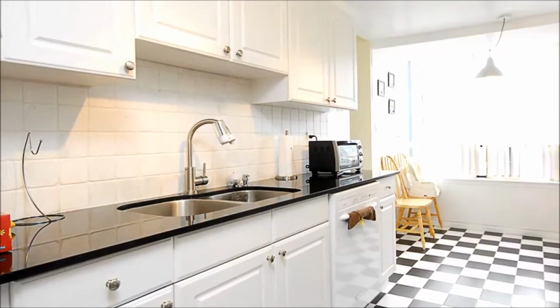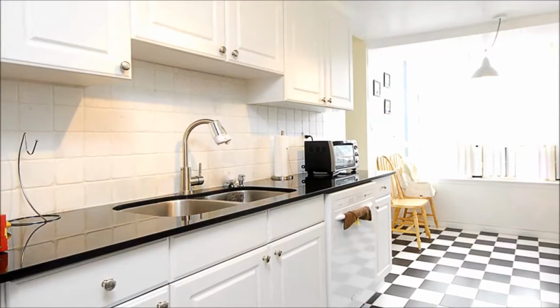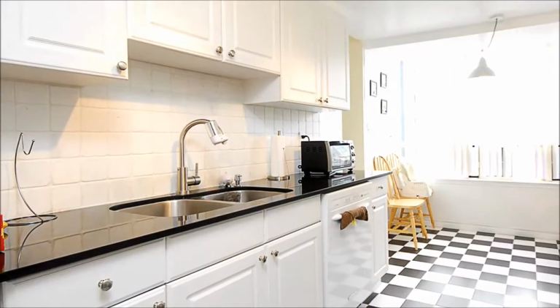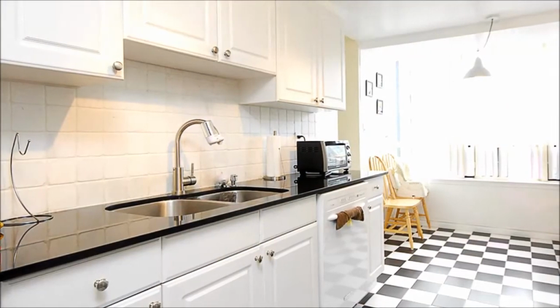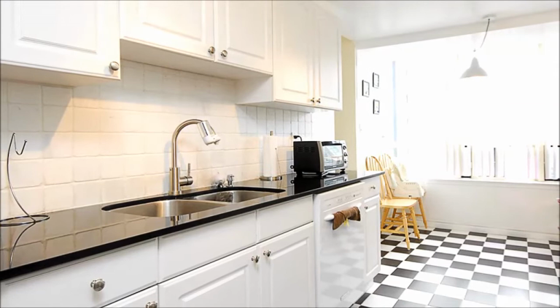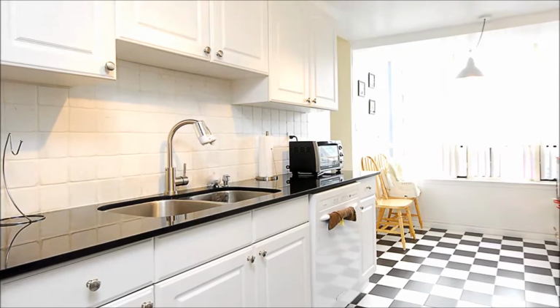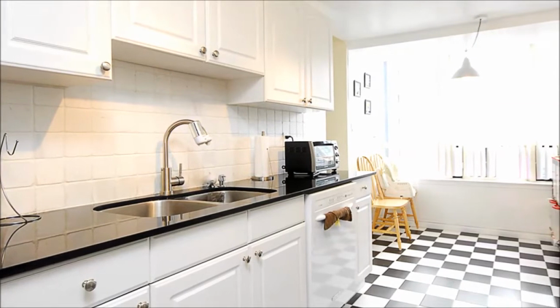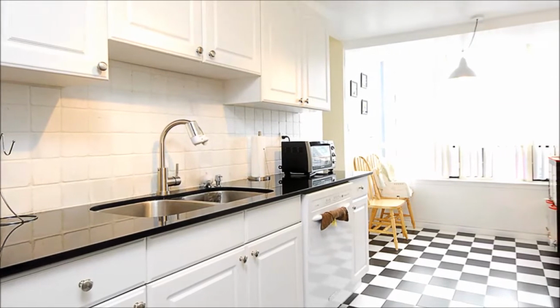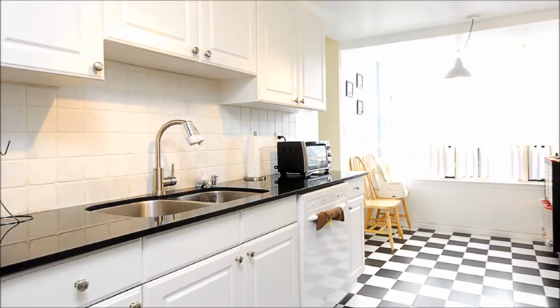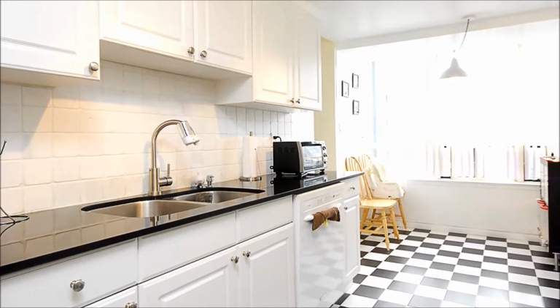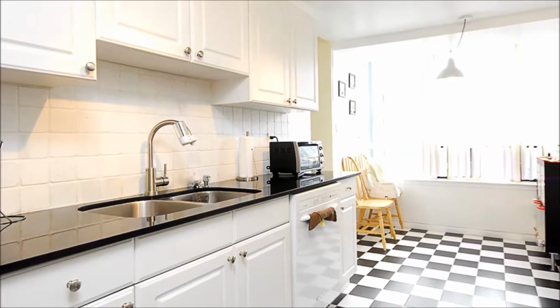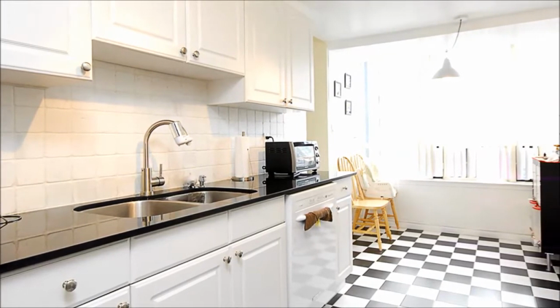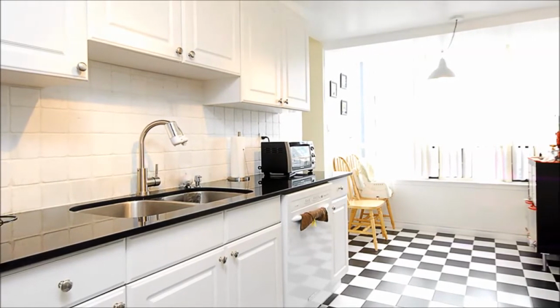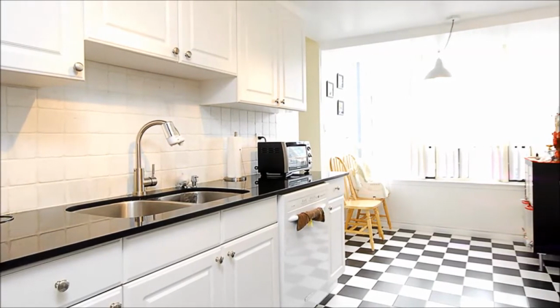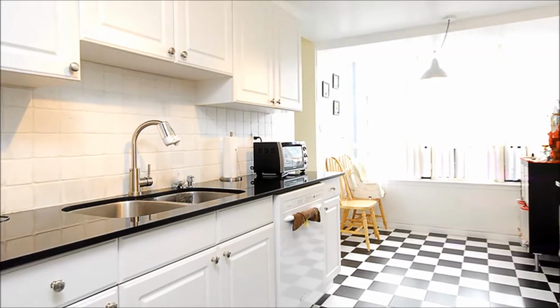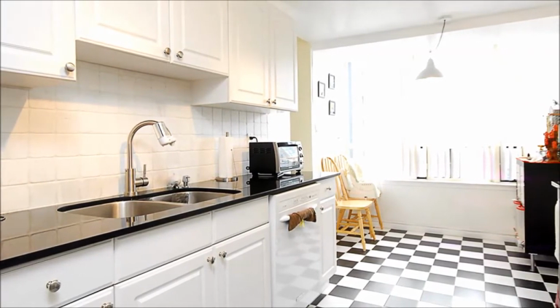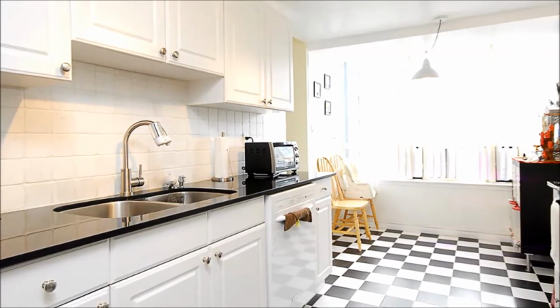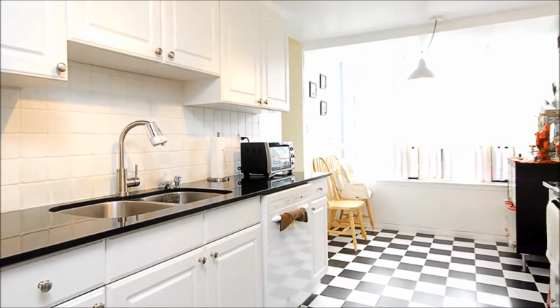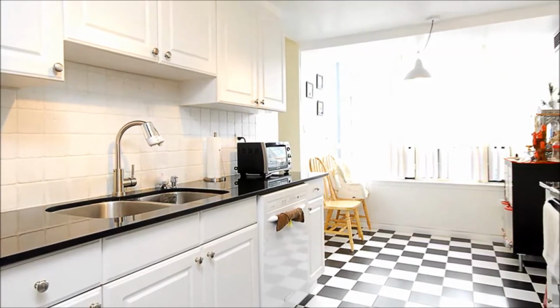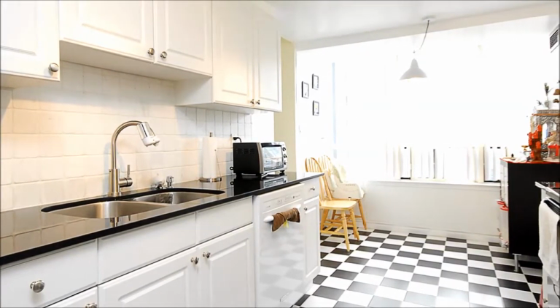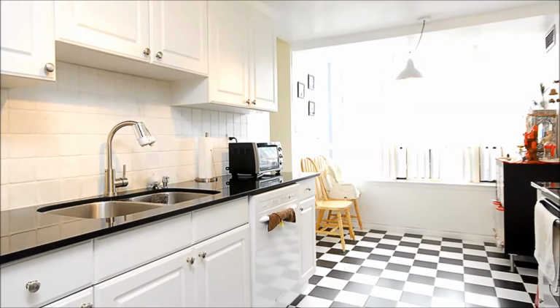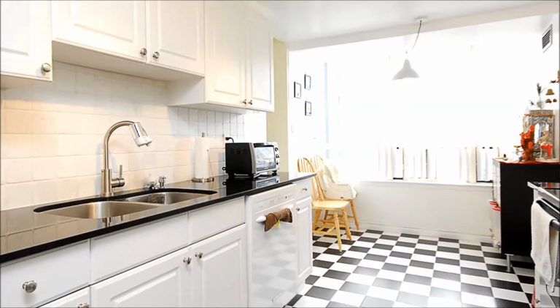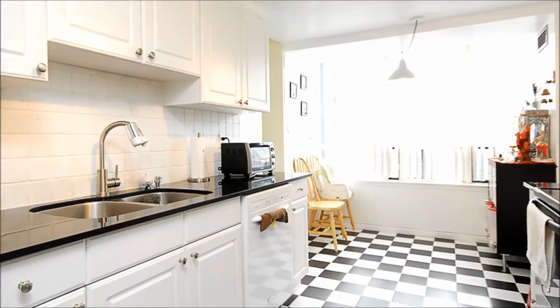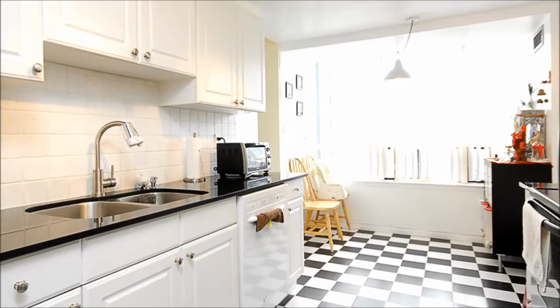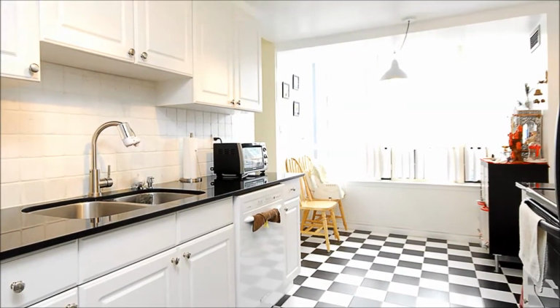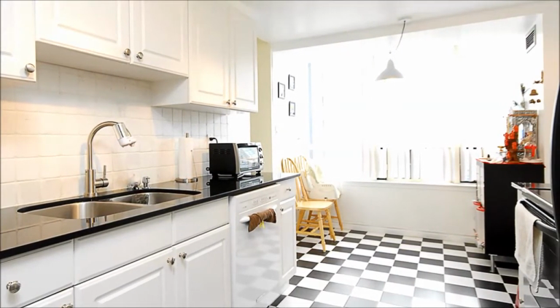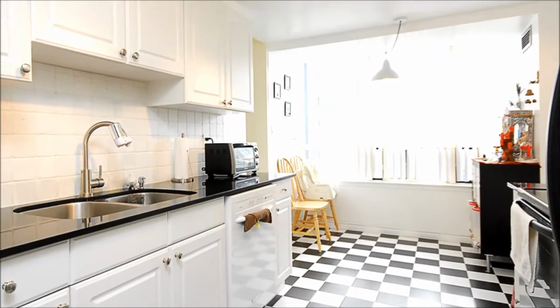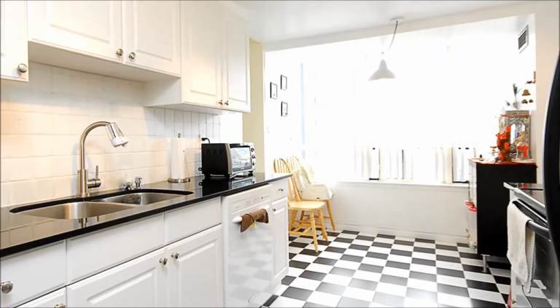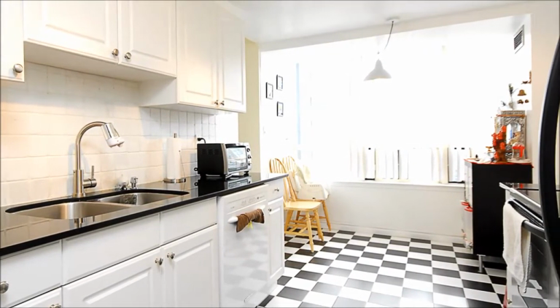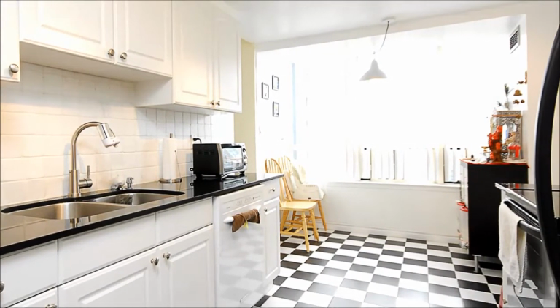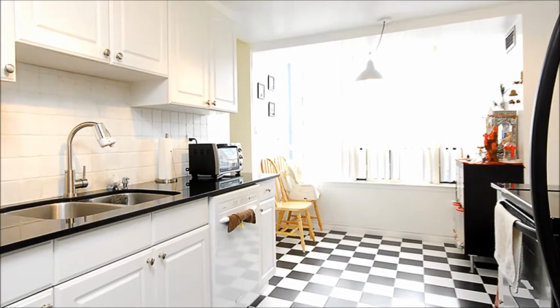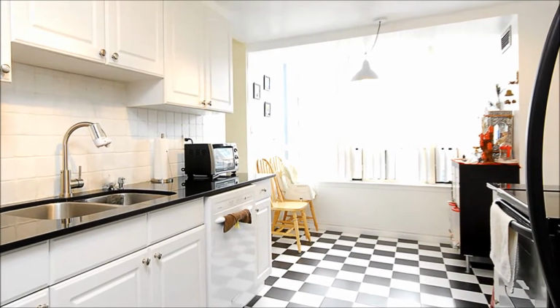Checkered floors are the perfect complement to this stylish, black-and-white eat-in kitchen, complete with stainless appliances.